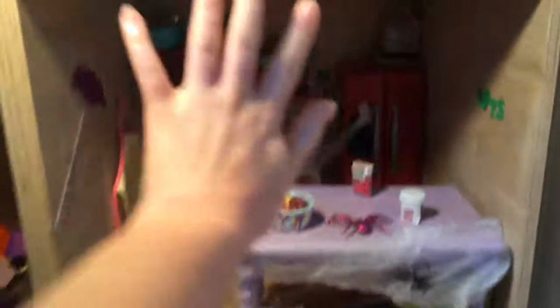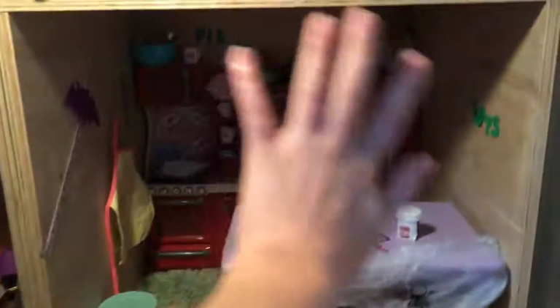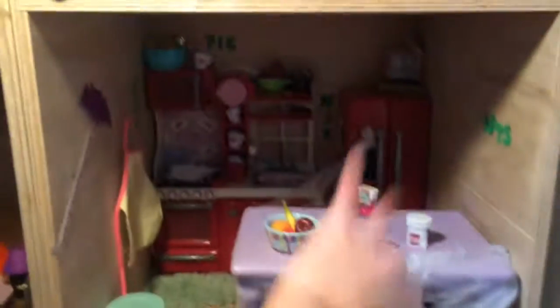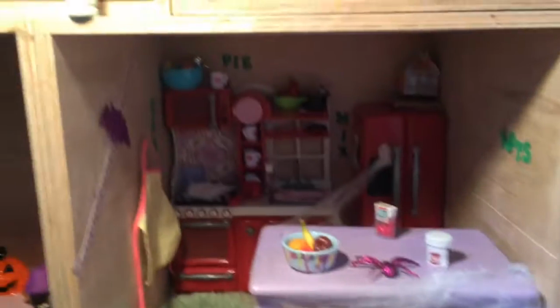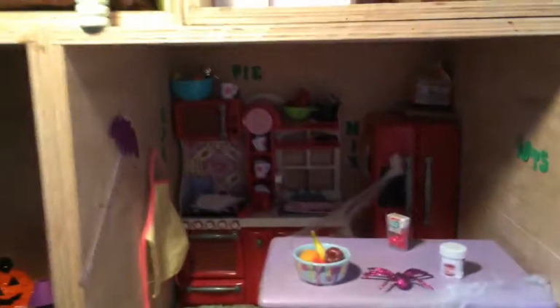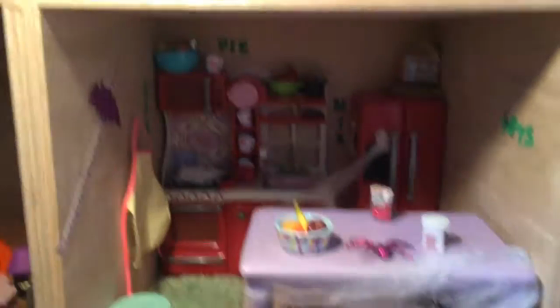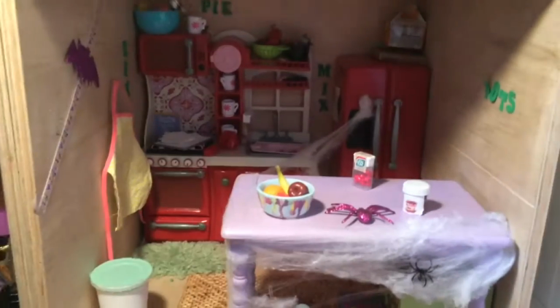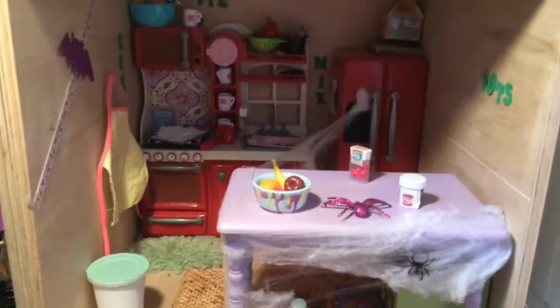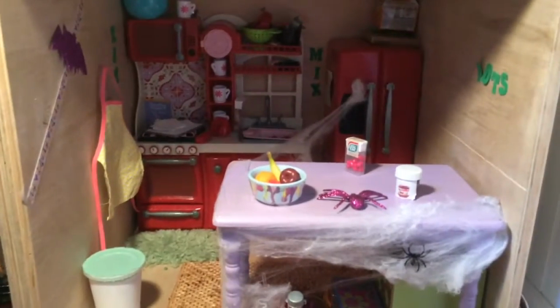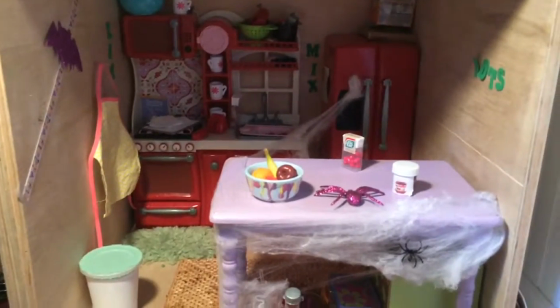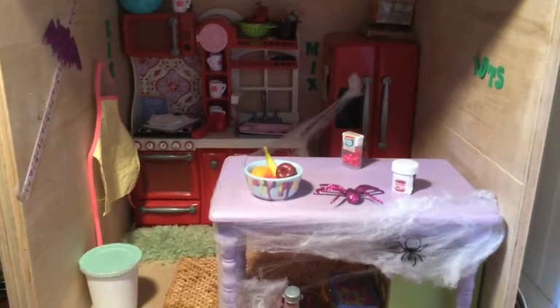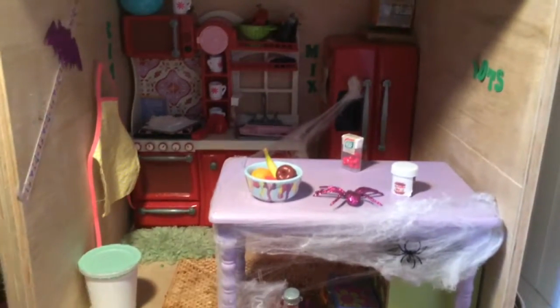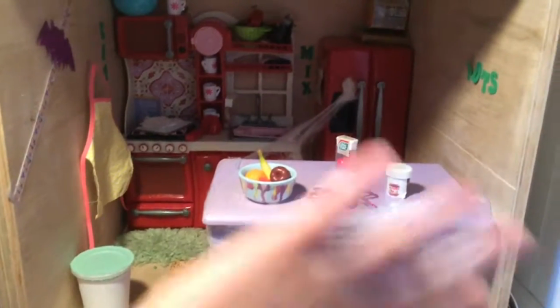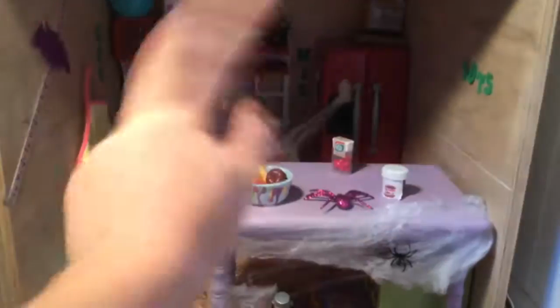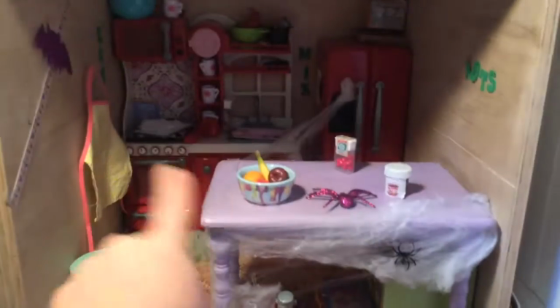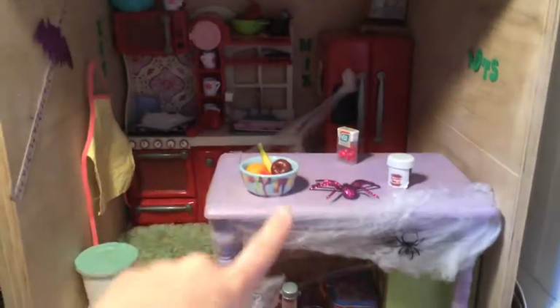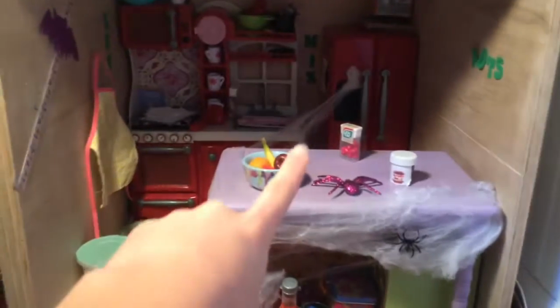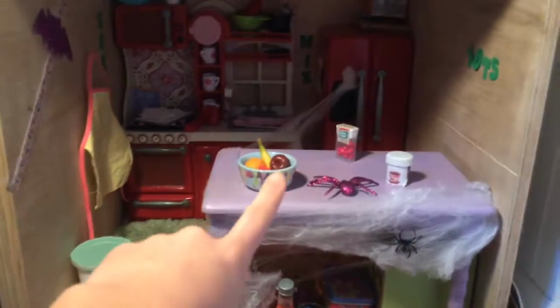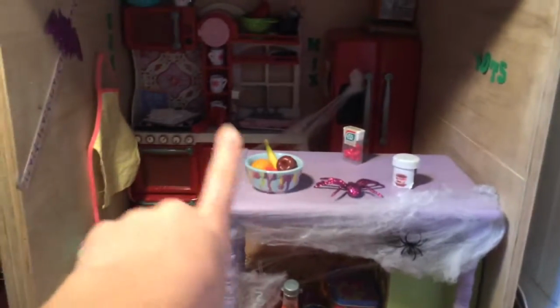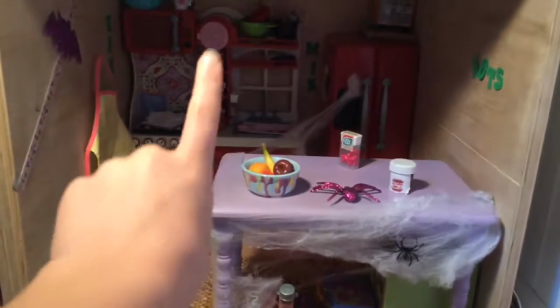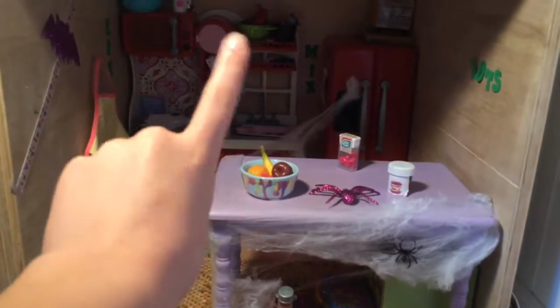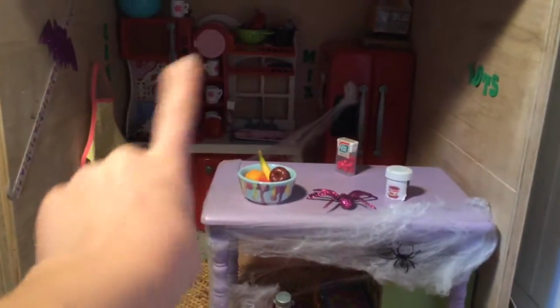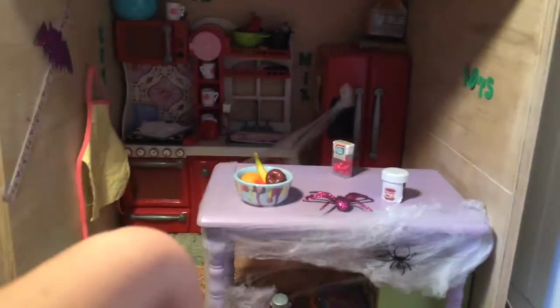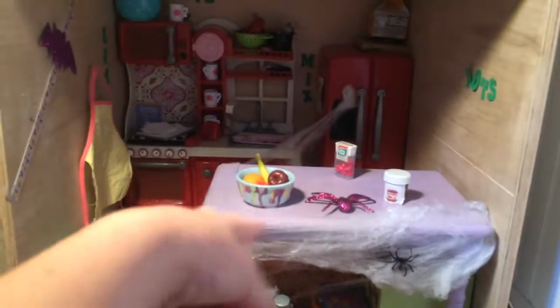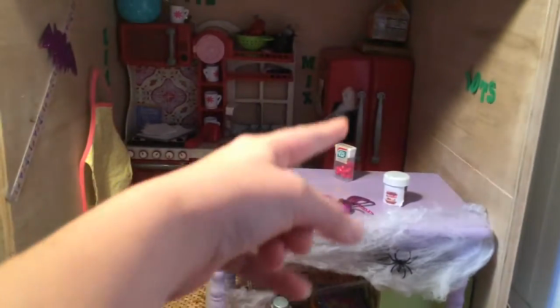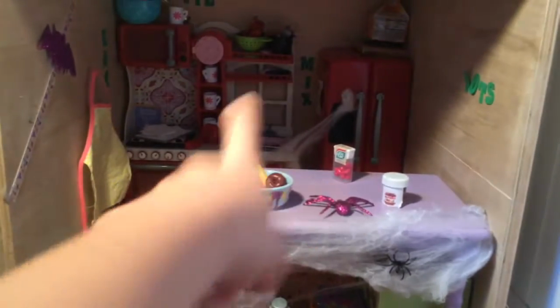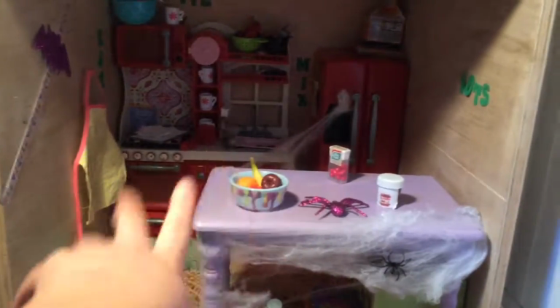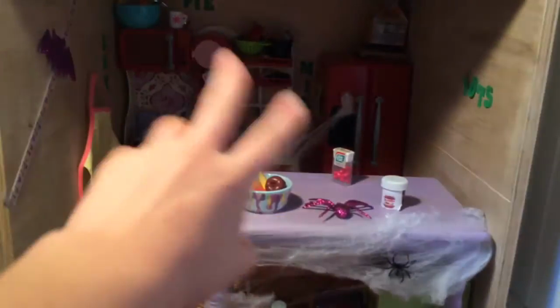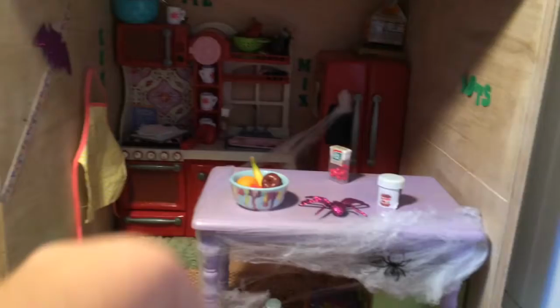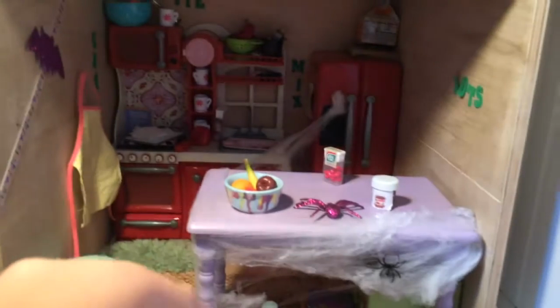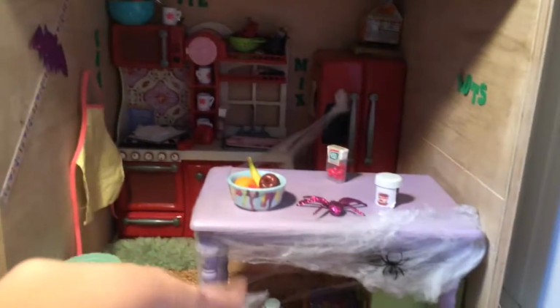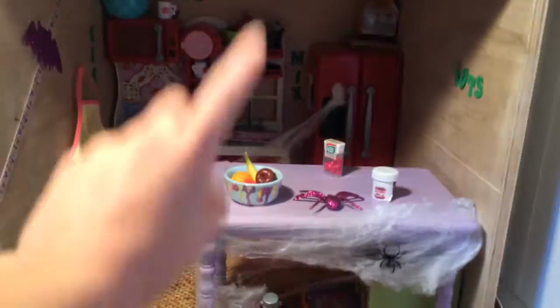Hey guys, Swaffles and What Not IG here, and today I'm going to be doing an updated Halloween dollhouse tour.